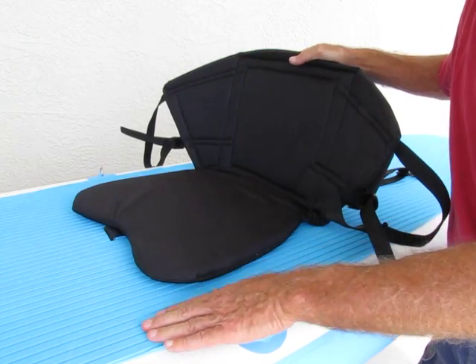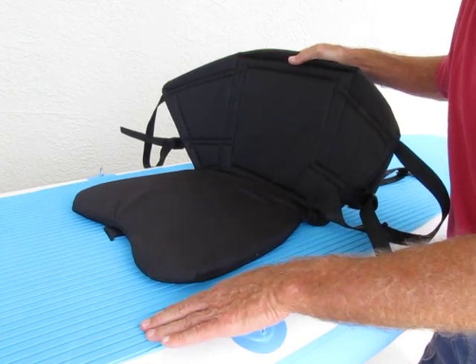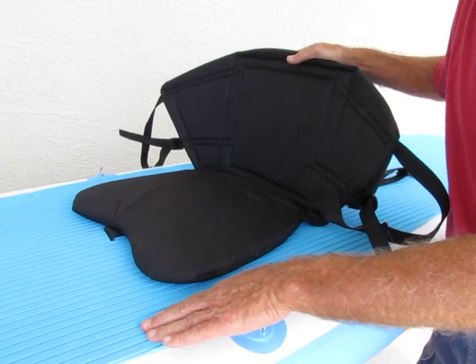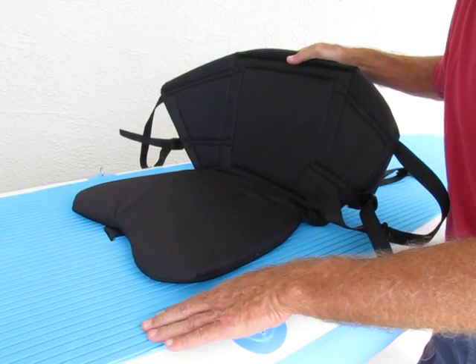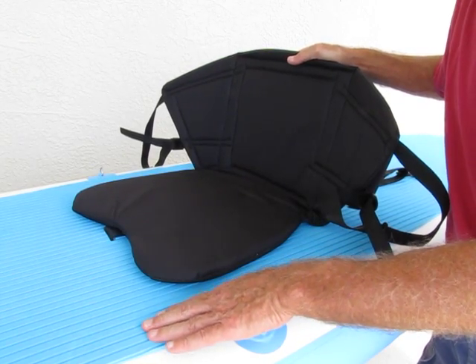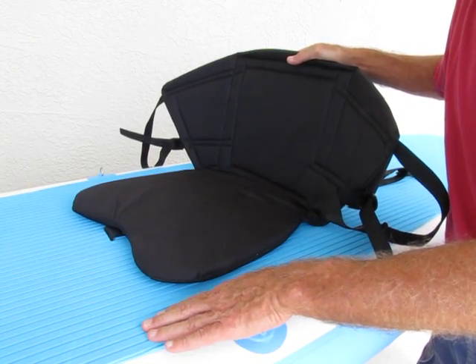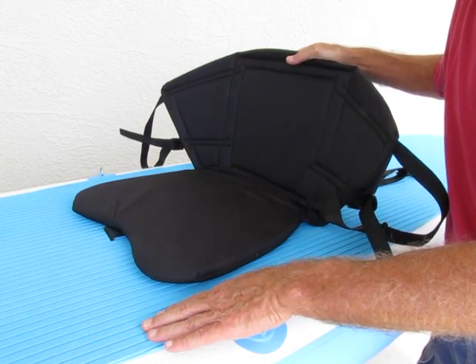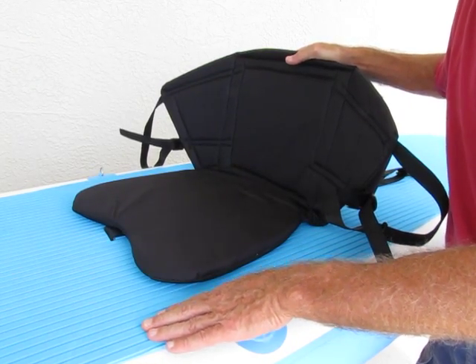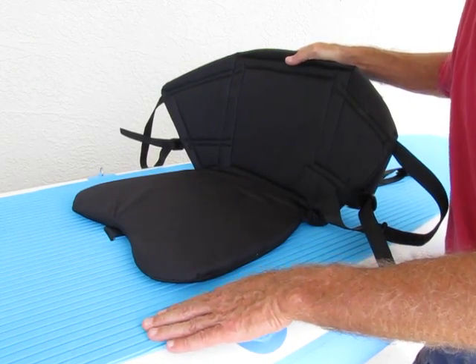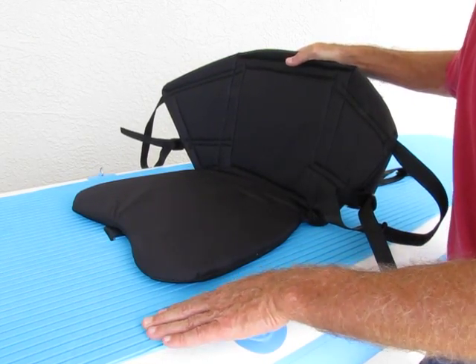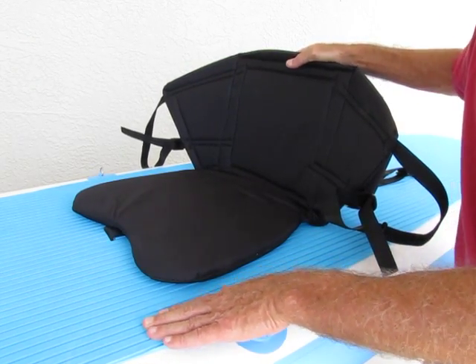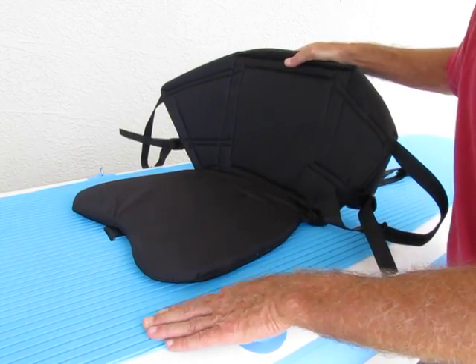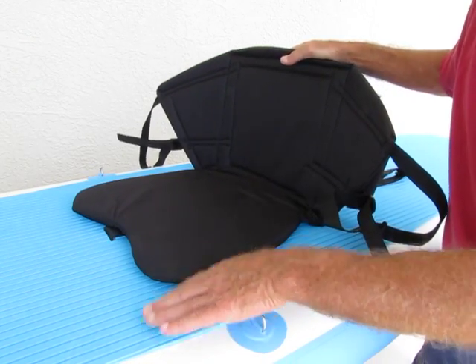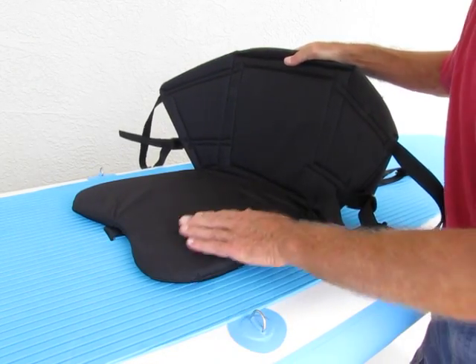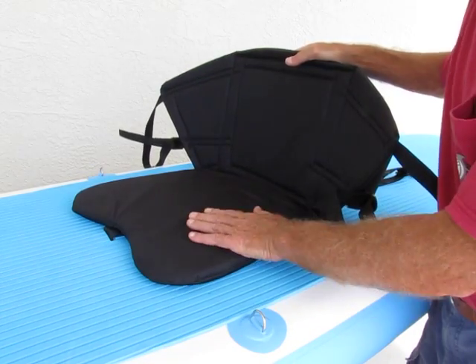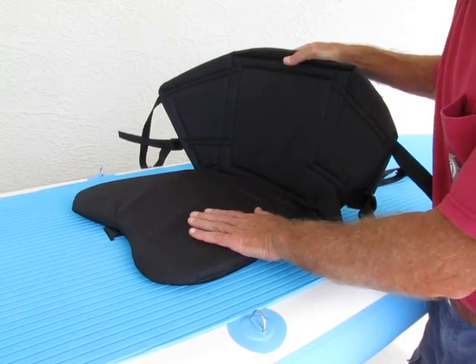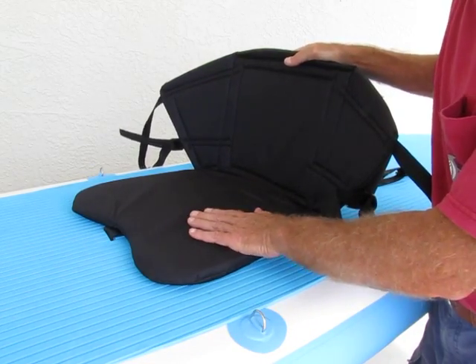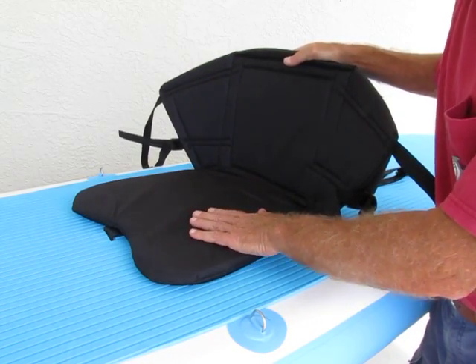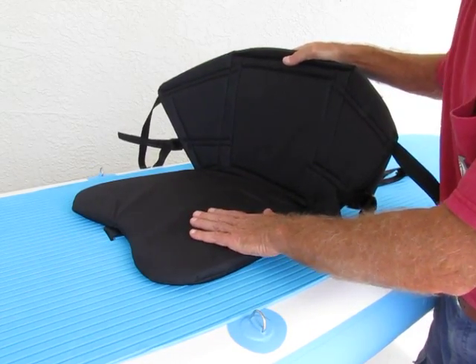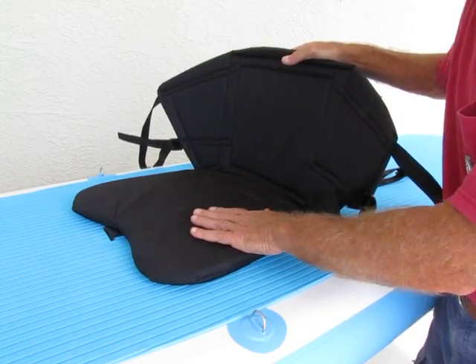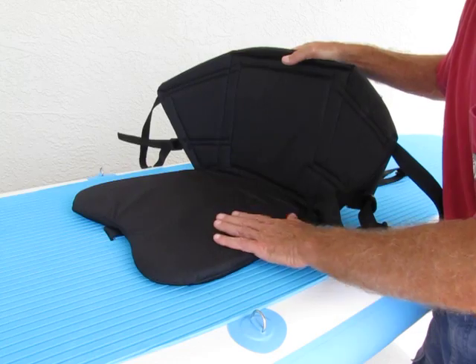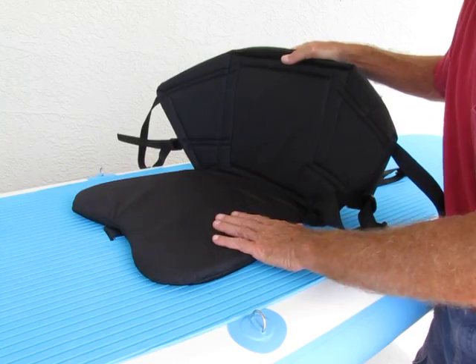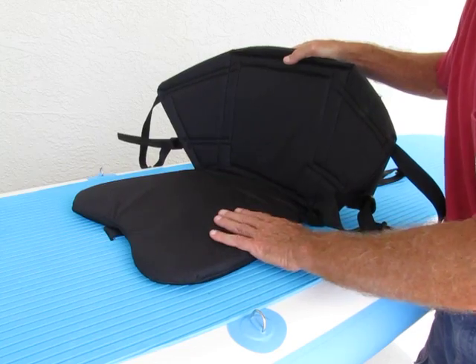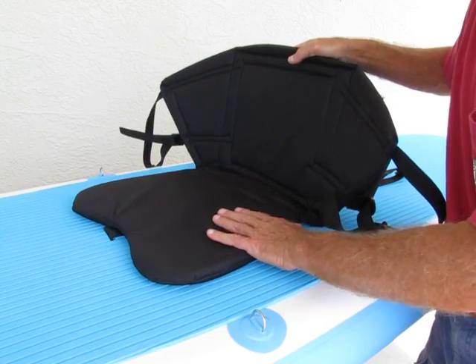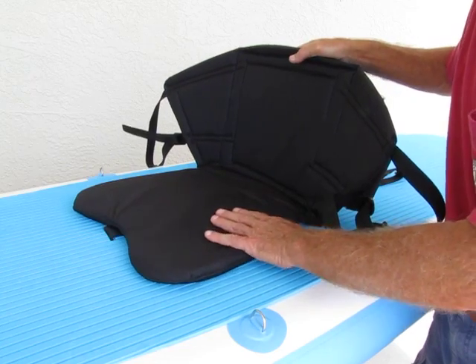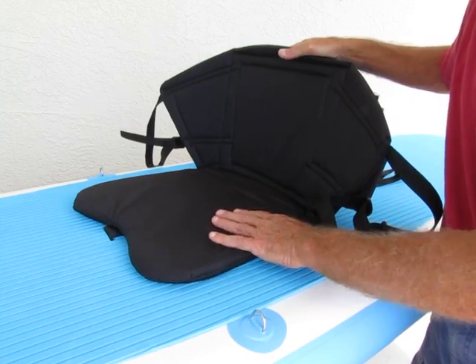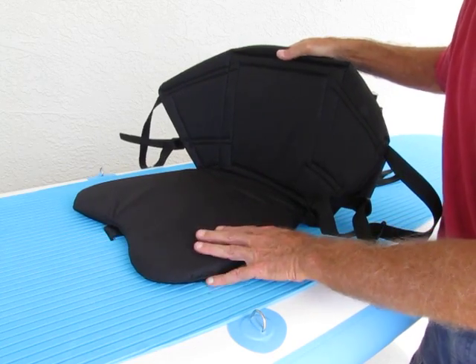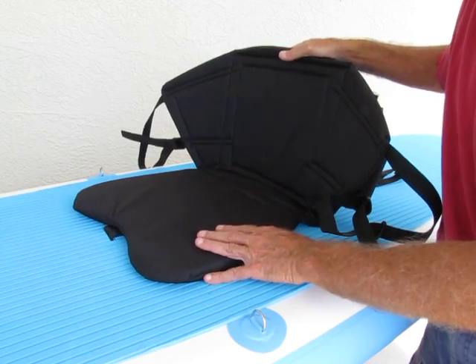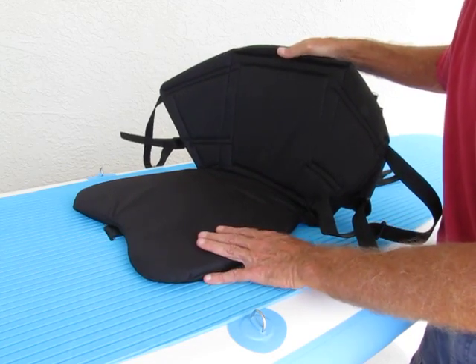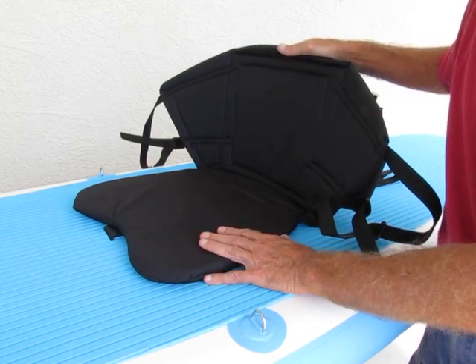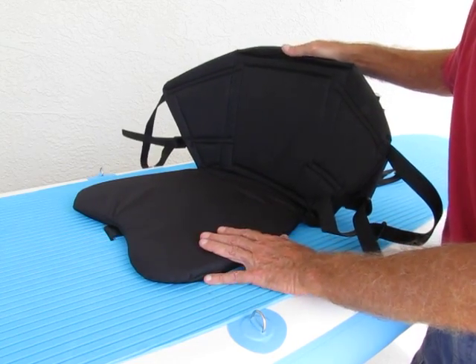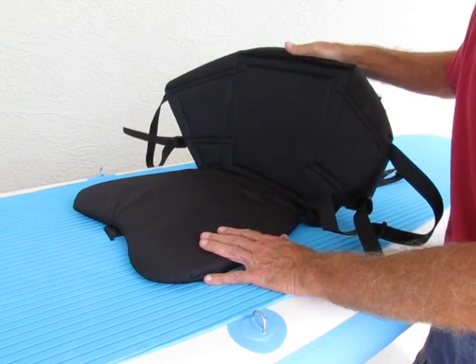That, on top of your soft EVA, it'll give you a nice soft seat when you're out on the water, especially if you're there all day long.